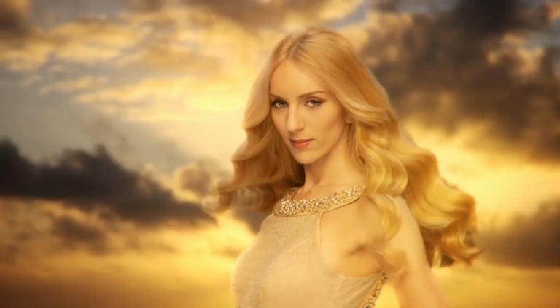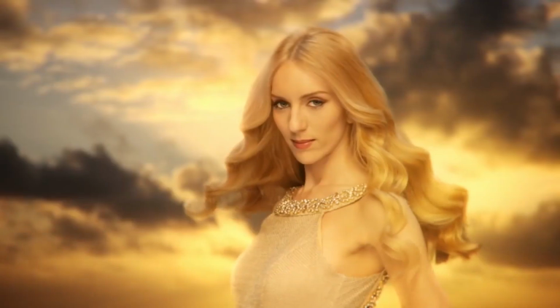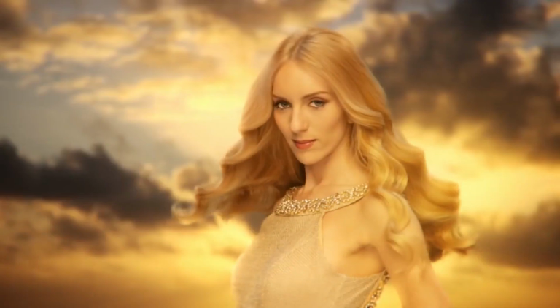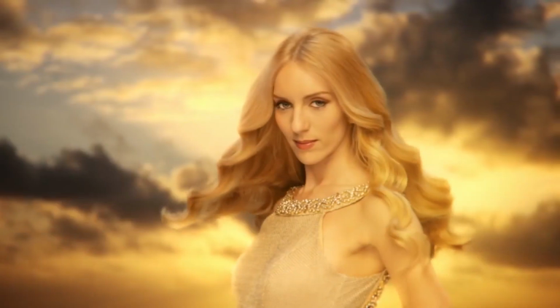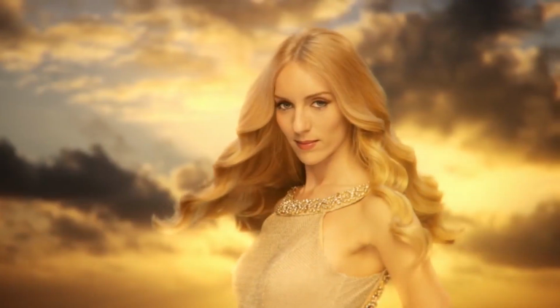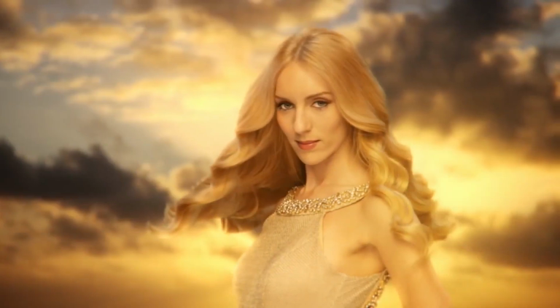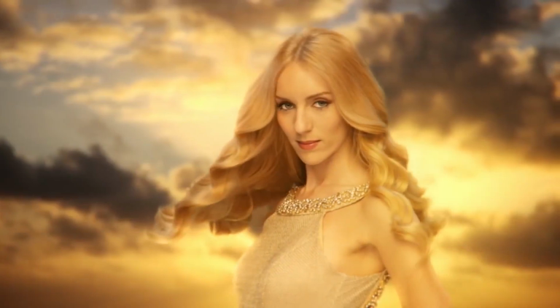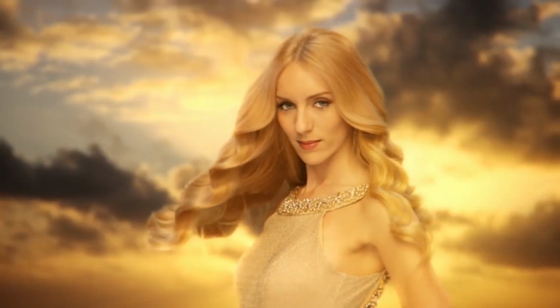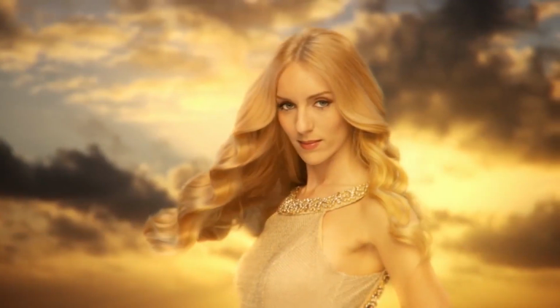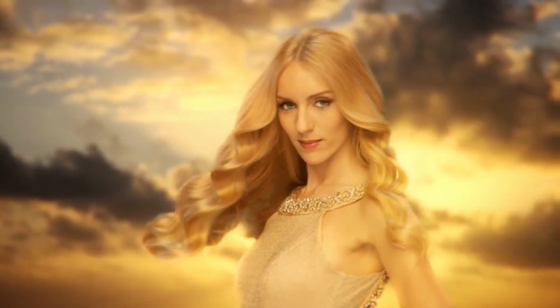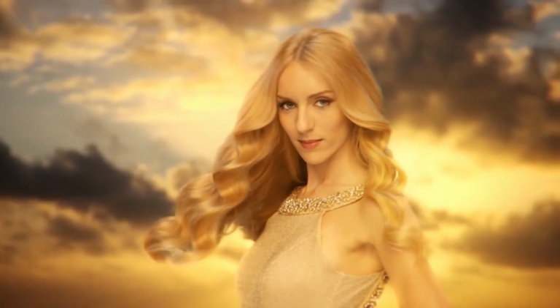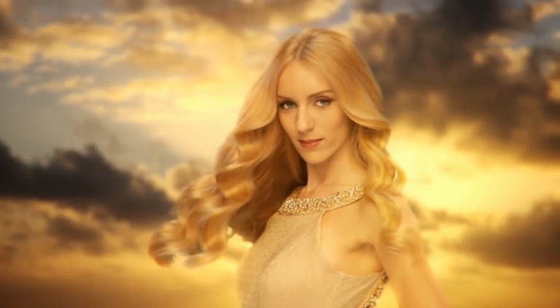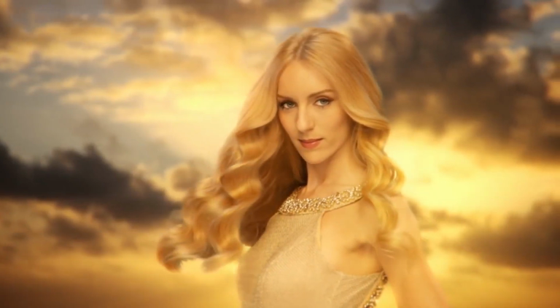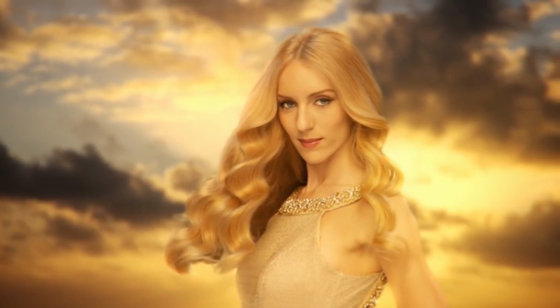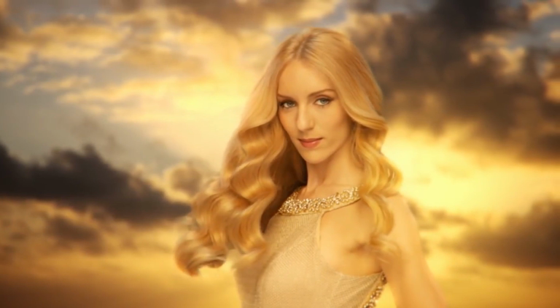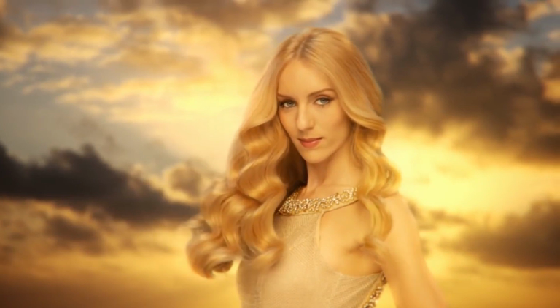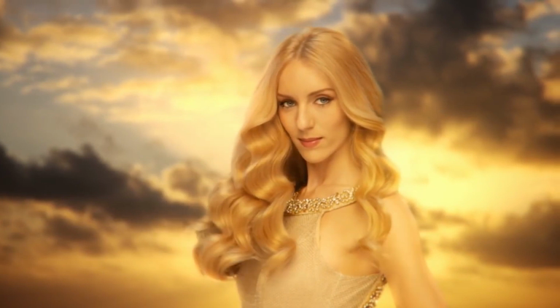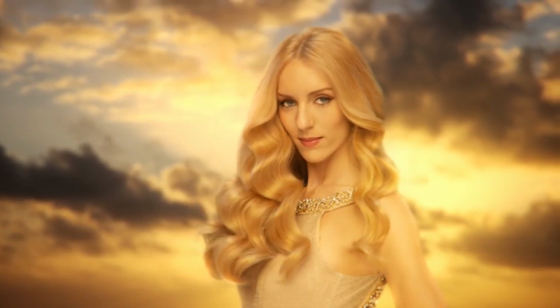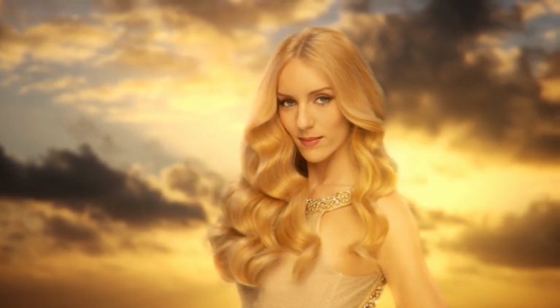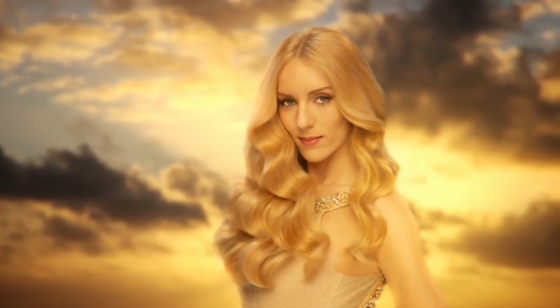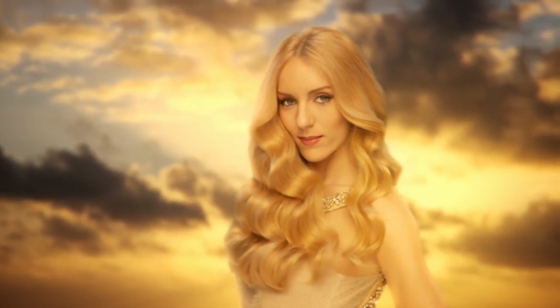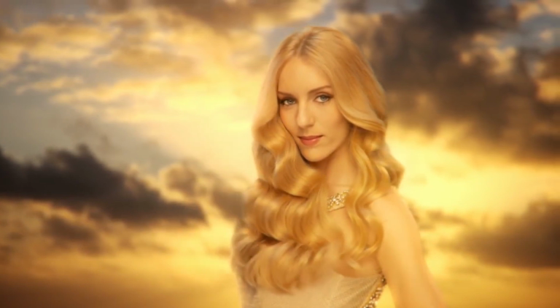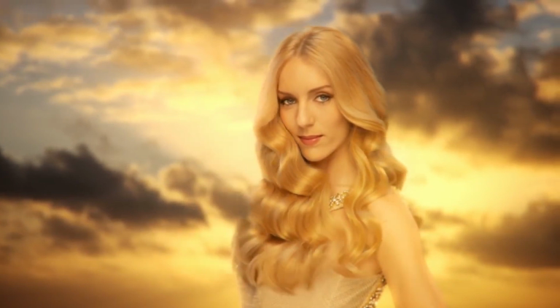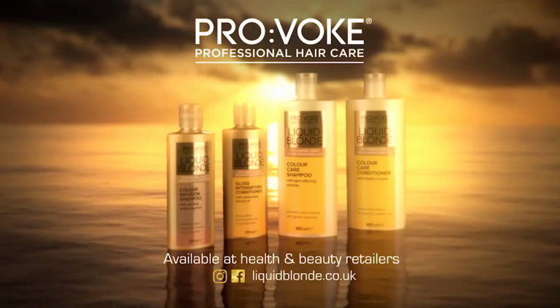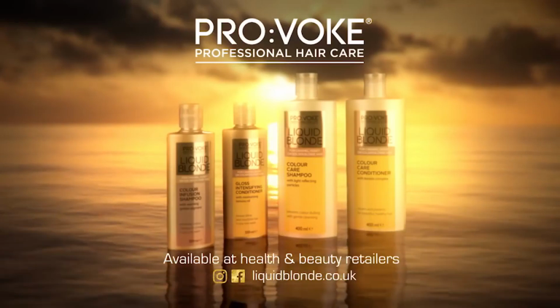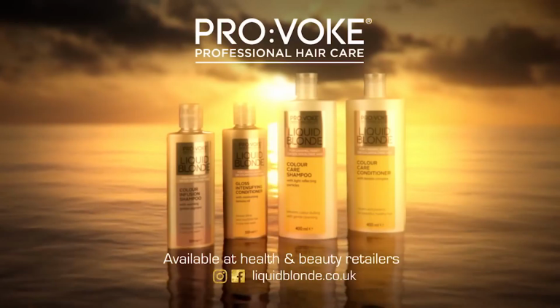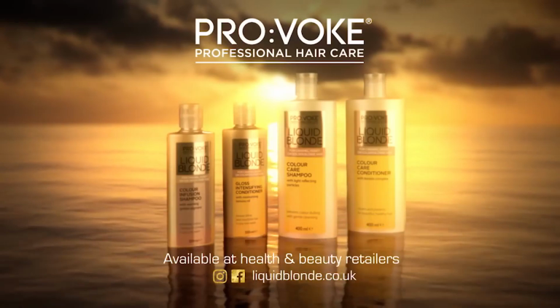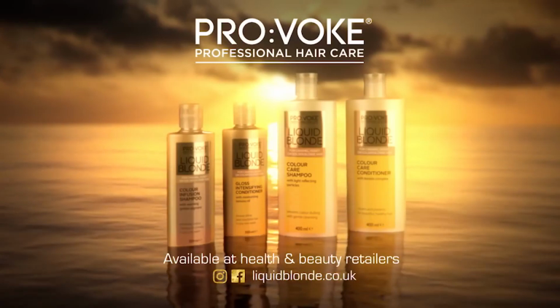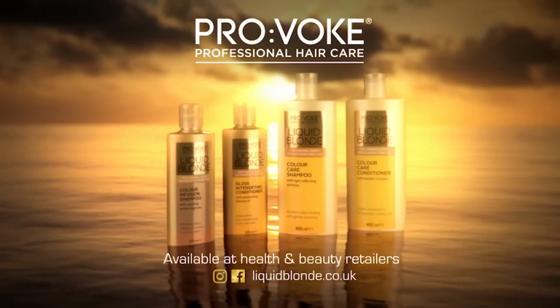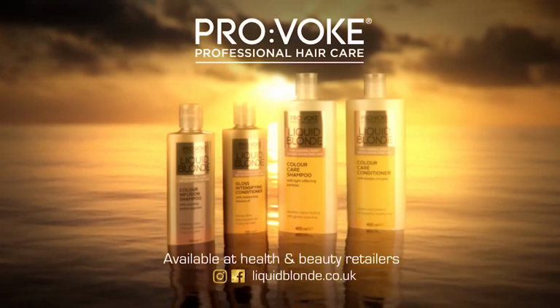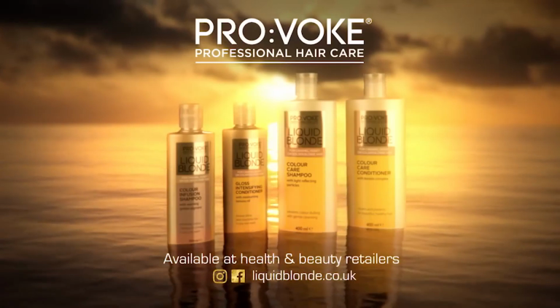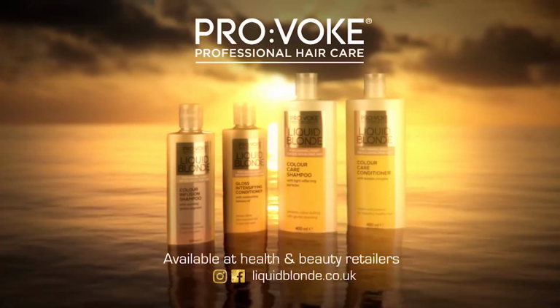Transform your hair with Brothic Liquid Blonde.